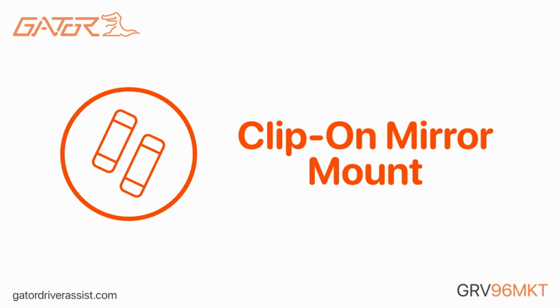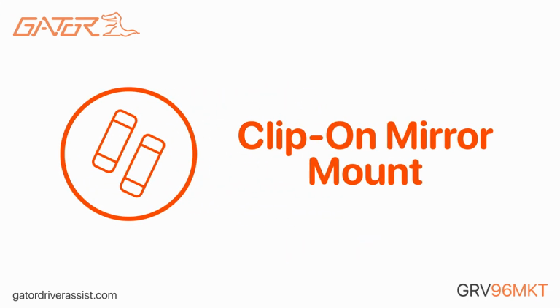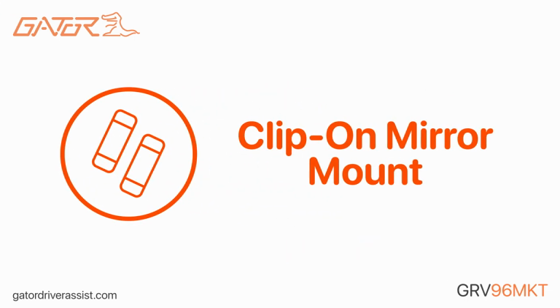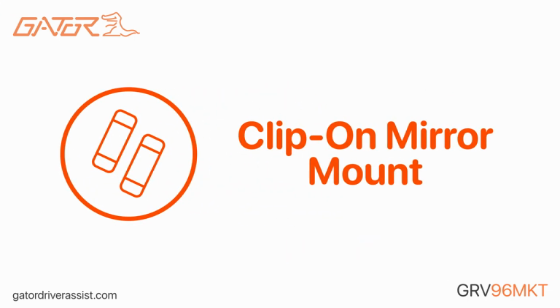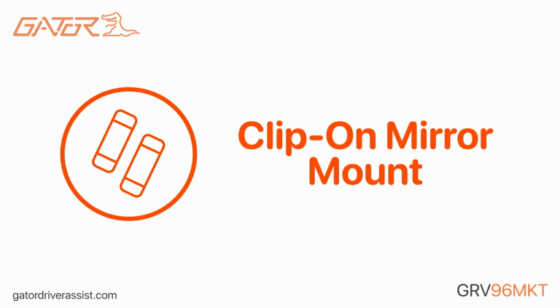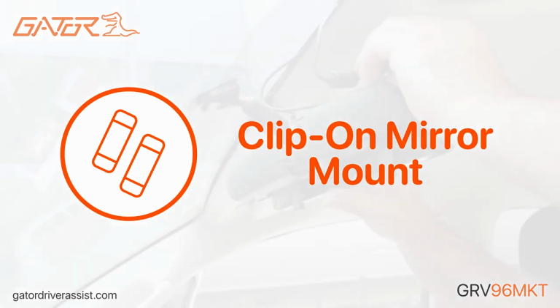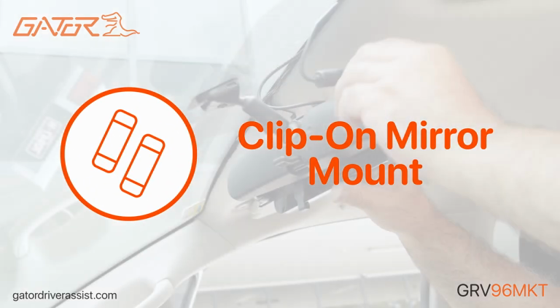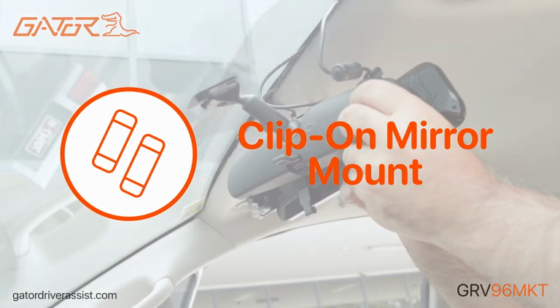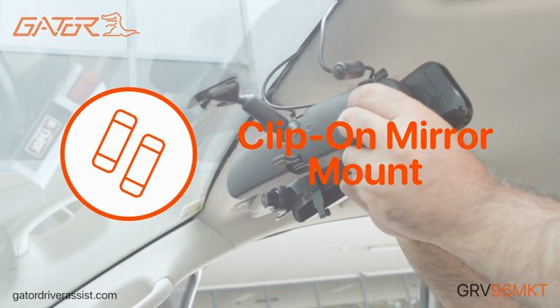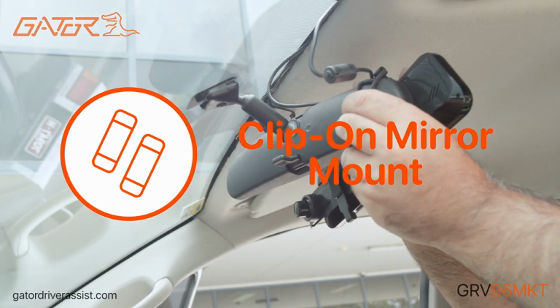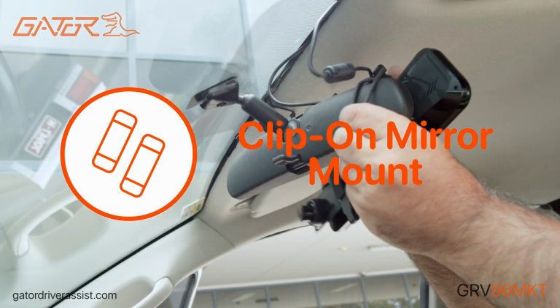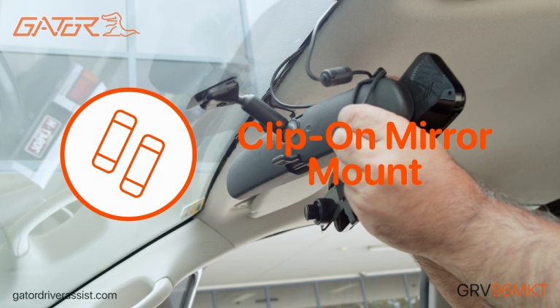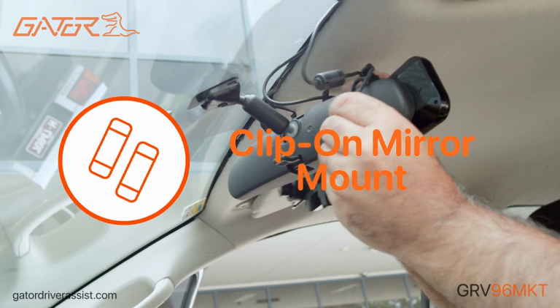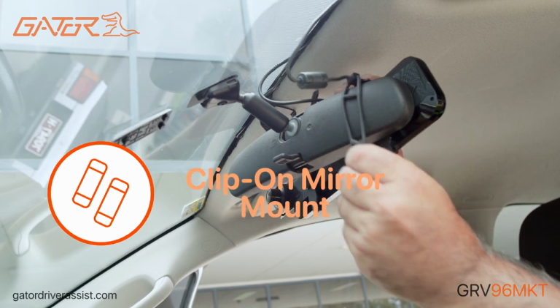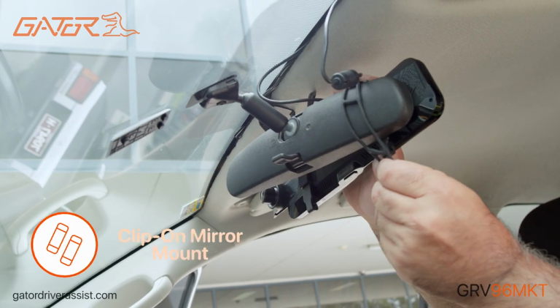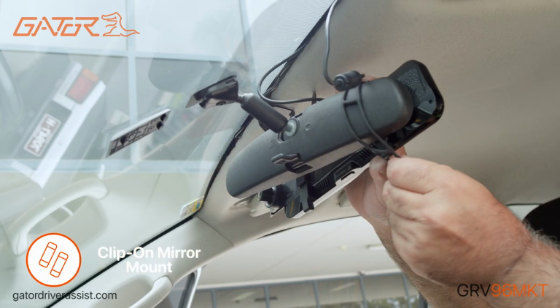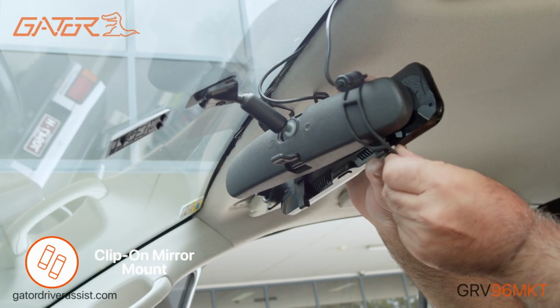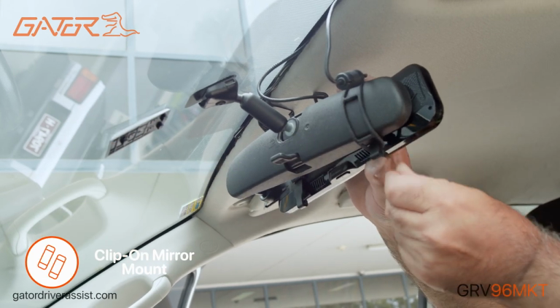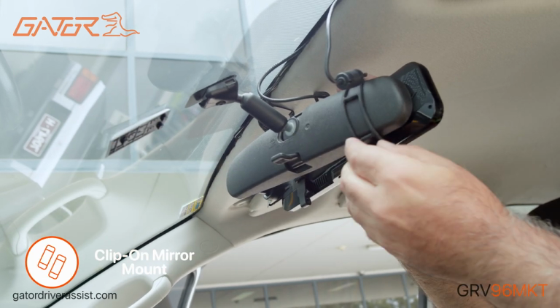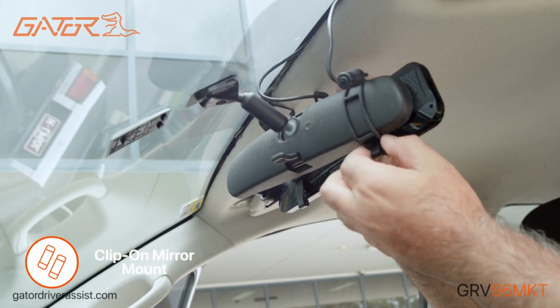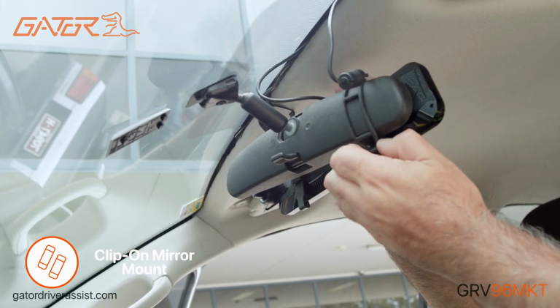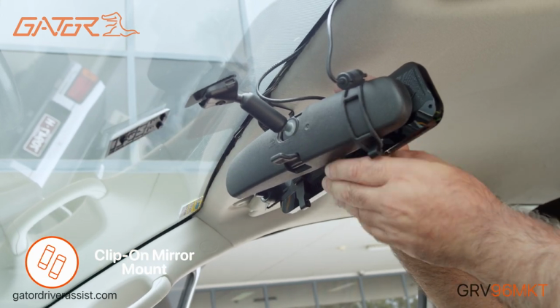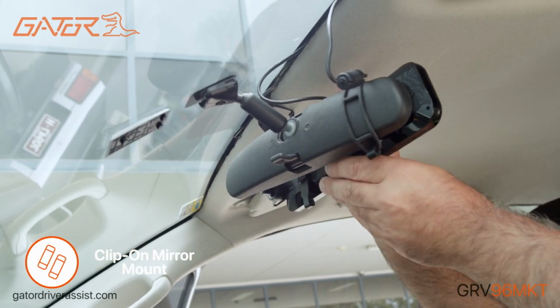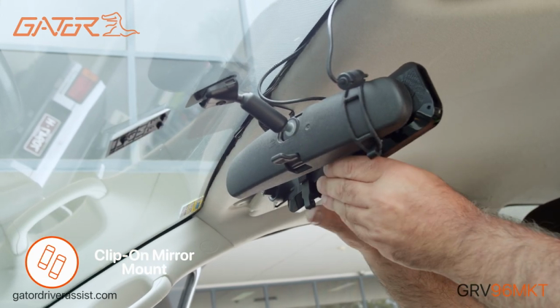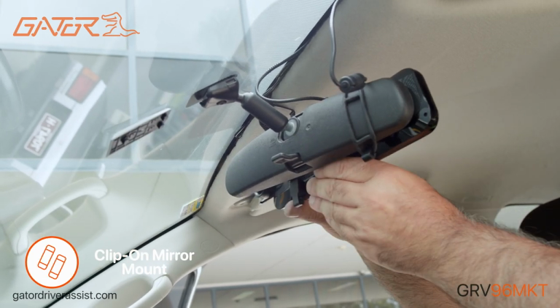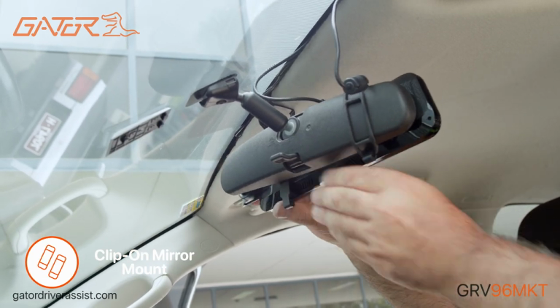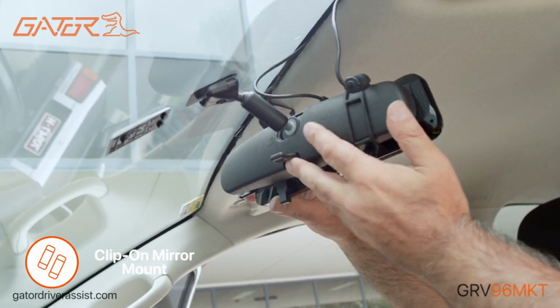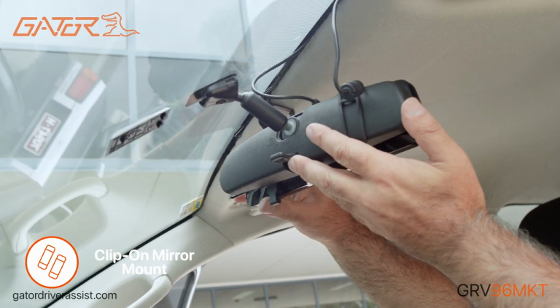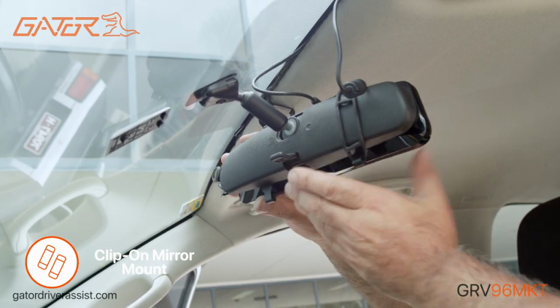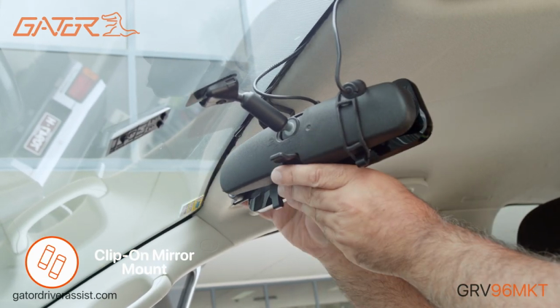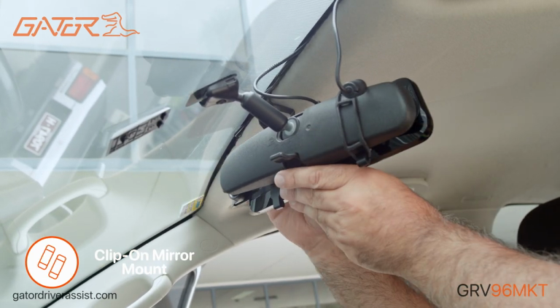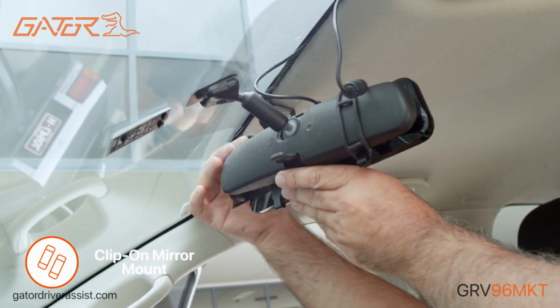Simple to install, the universal rubber mounts allow the mirror to be mounted on virtually any rearview mirror.